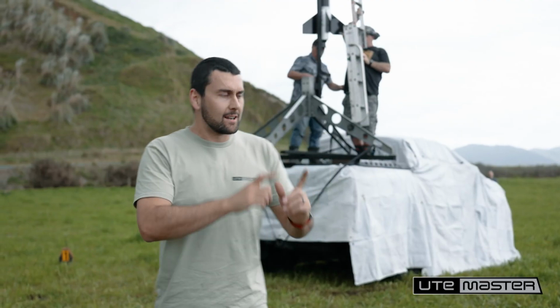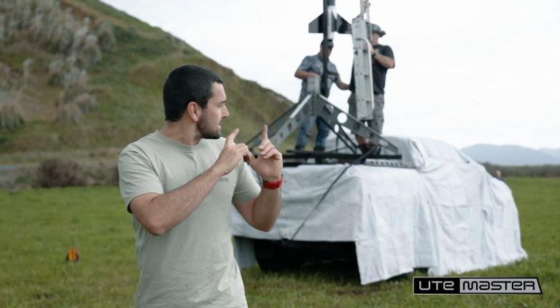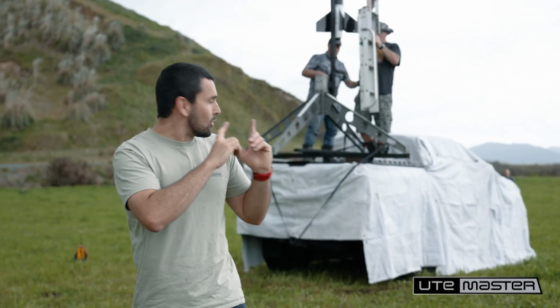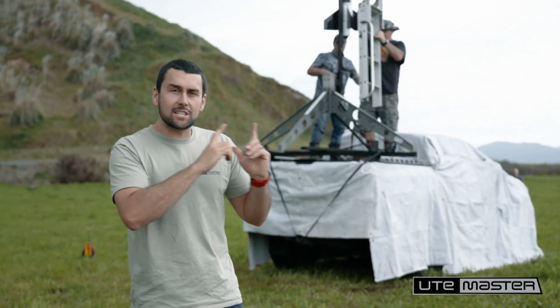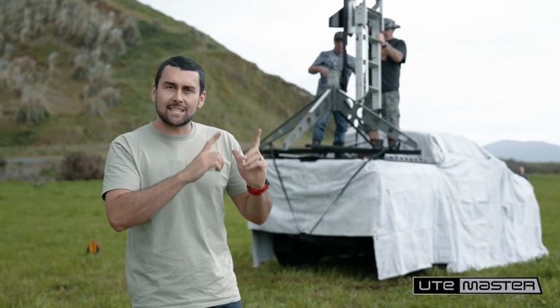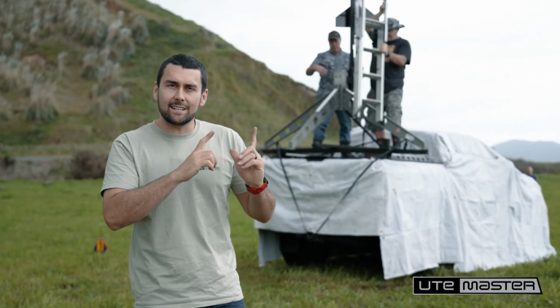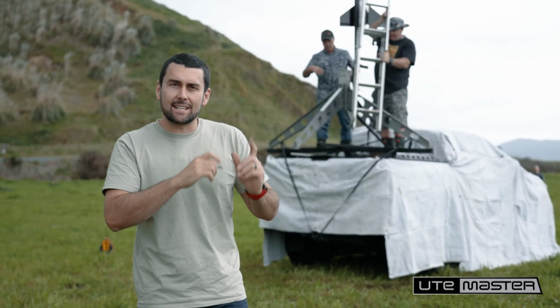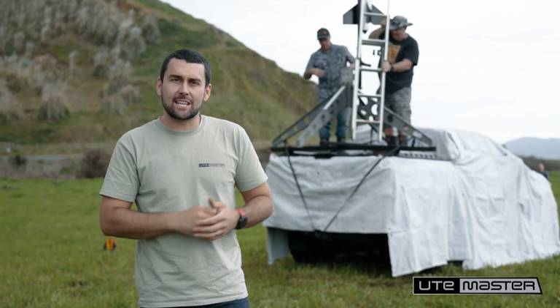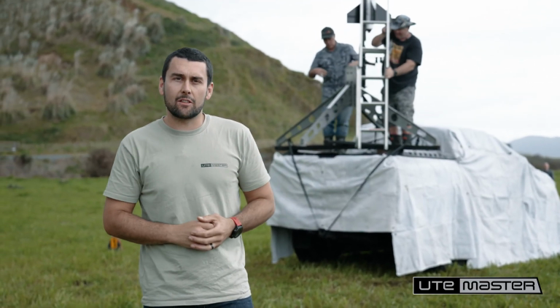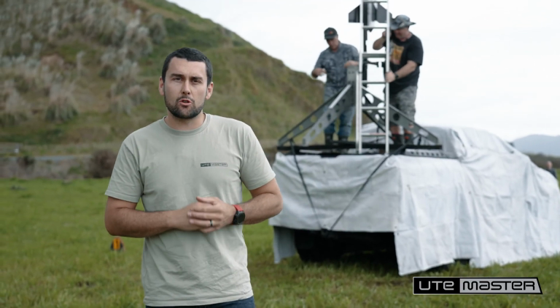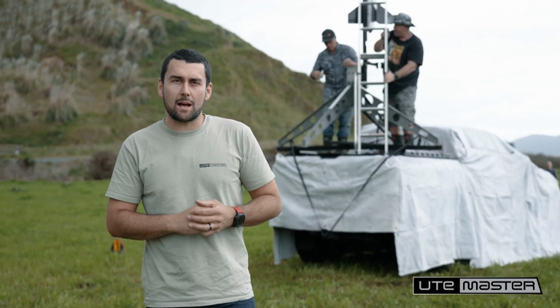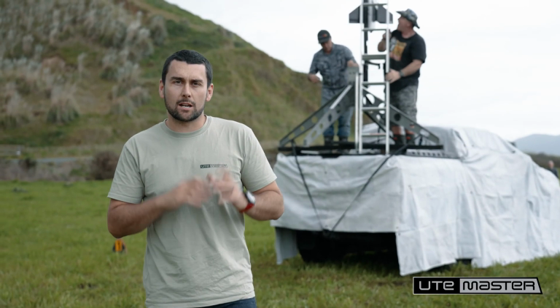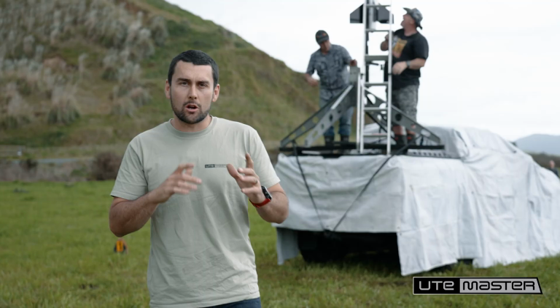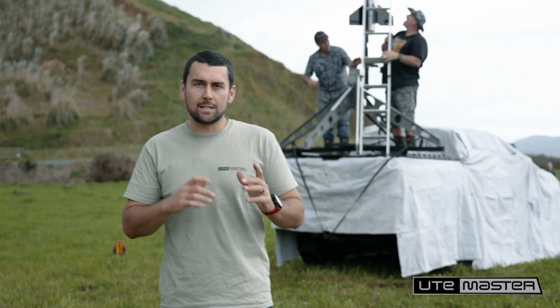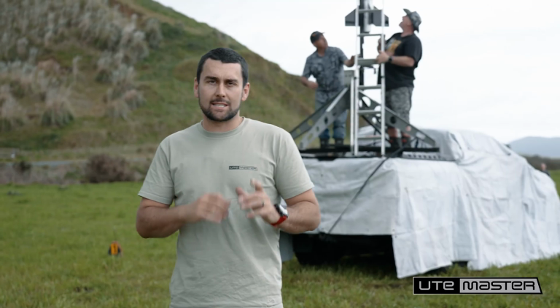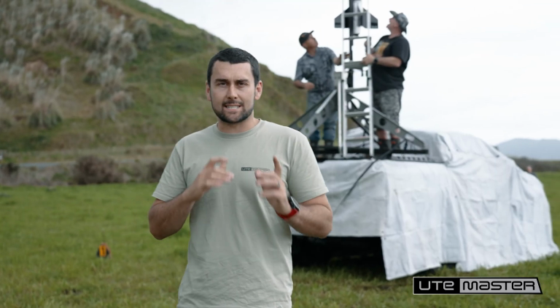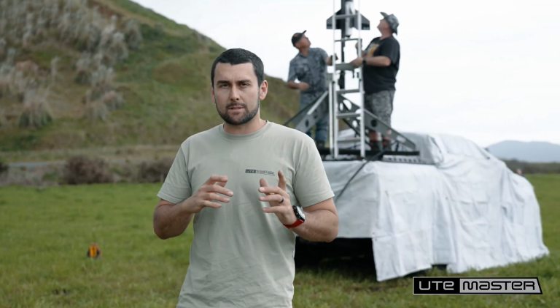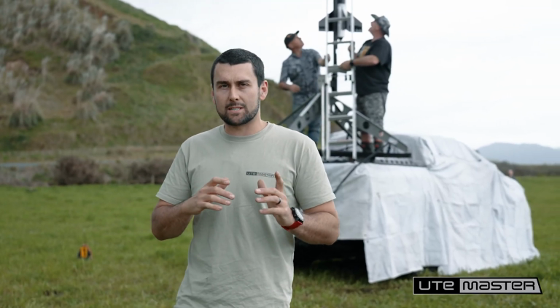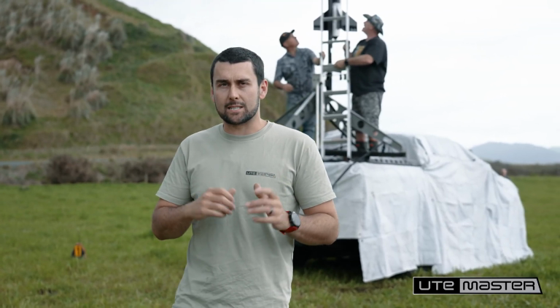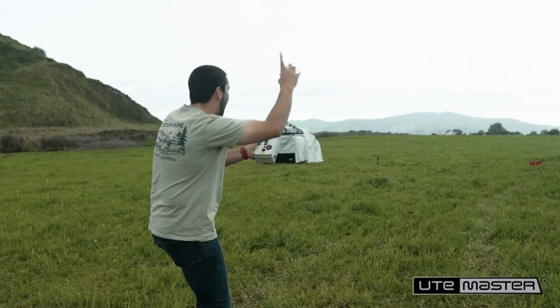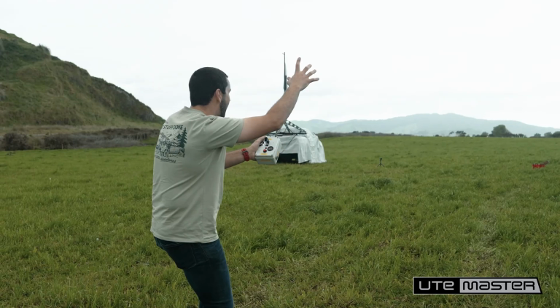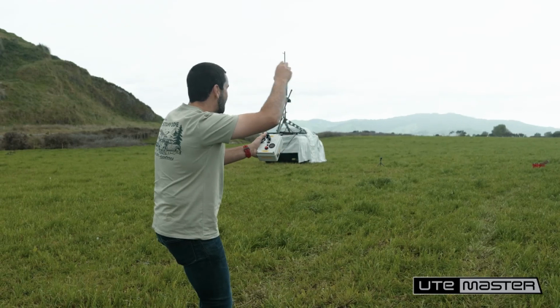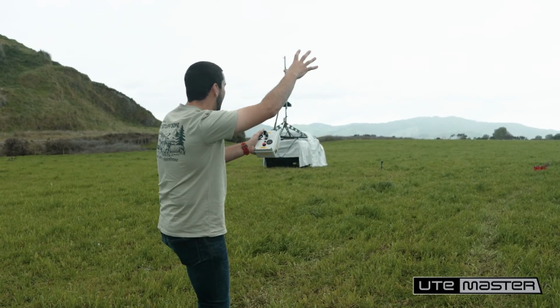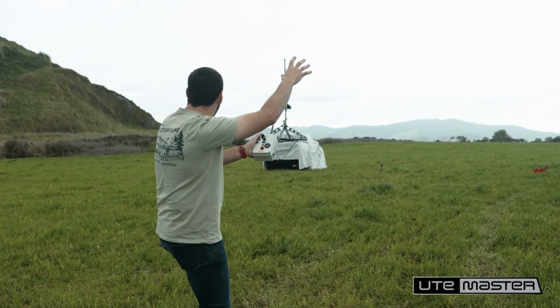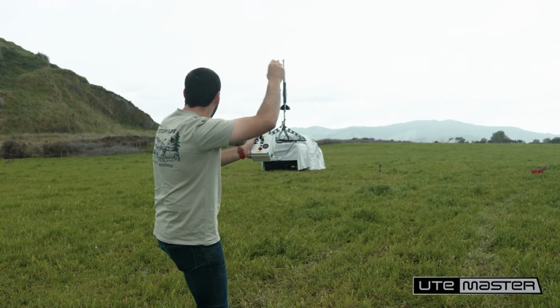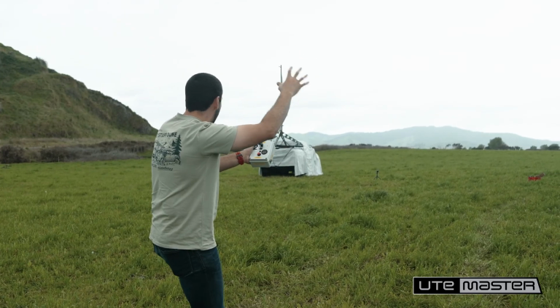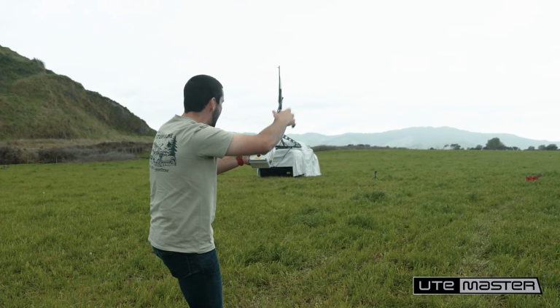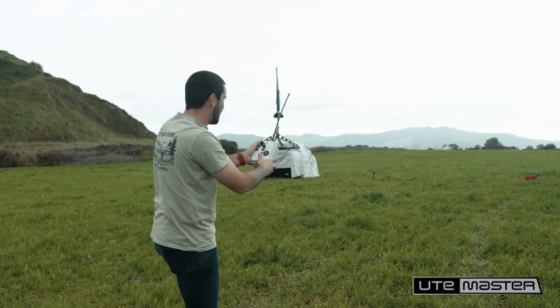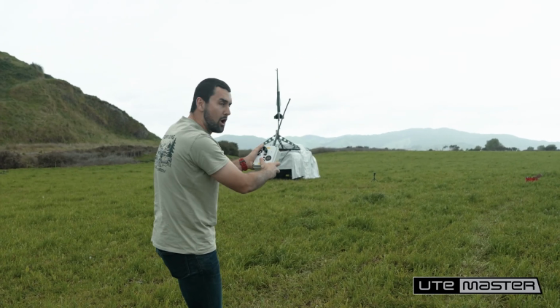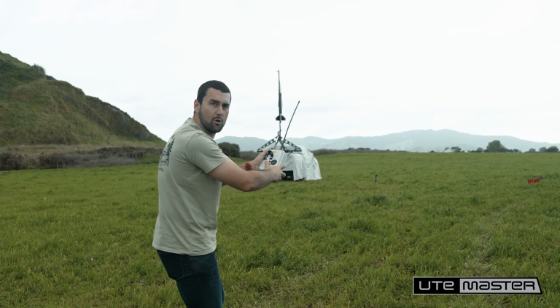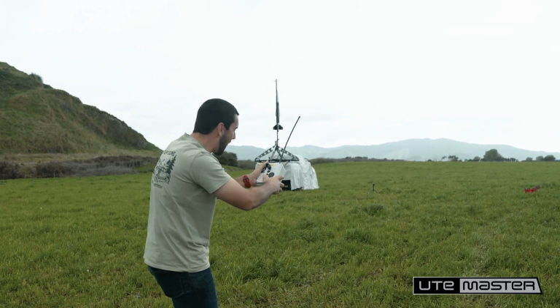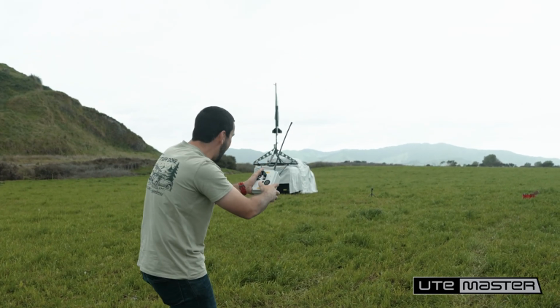Let's launch this thing and see how the Ute Master load lid stands up to my test. Five, four, three, two, one.